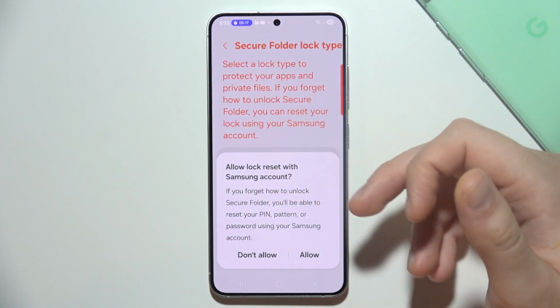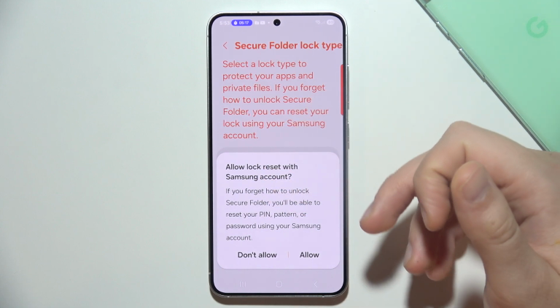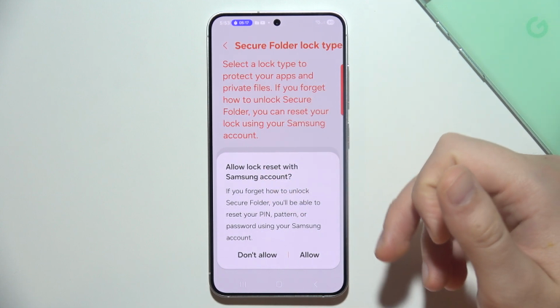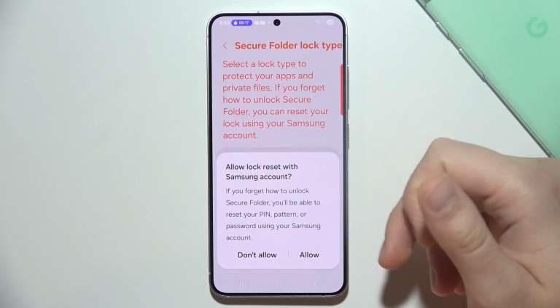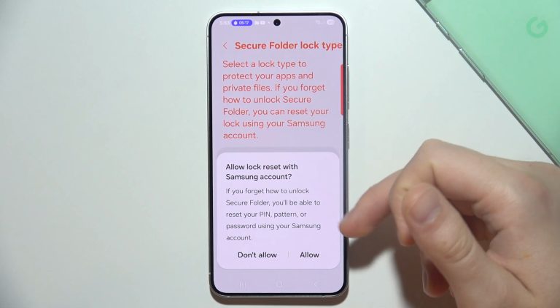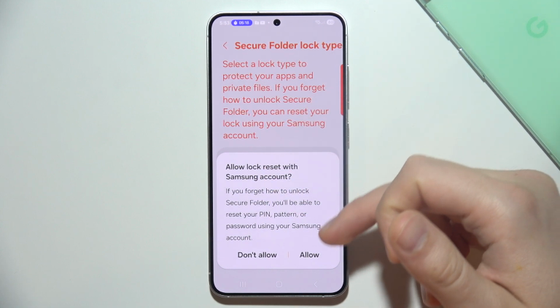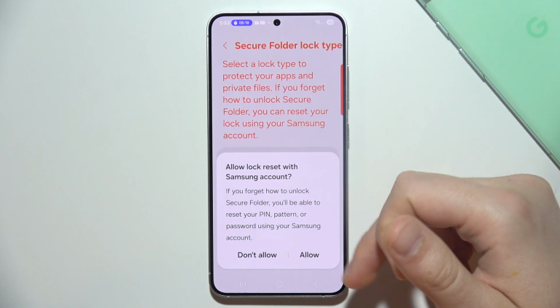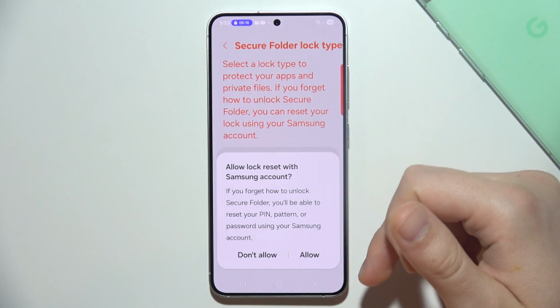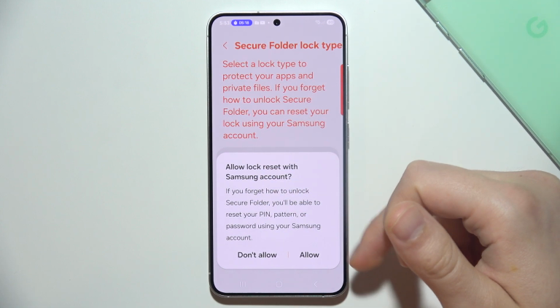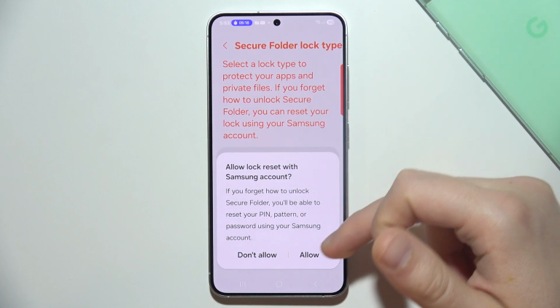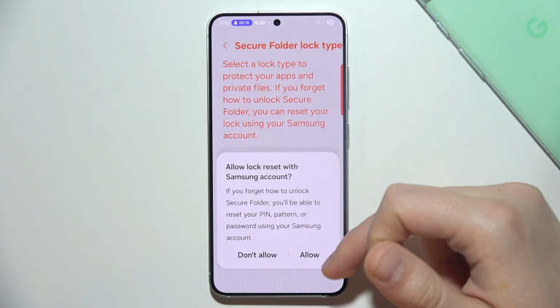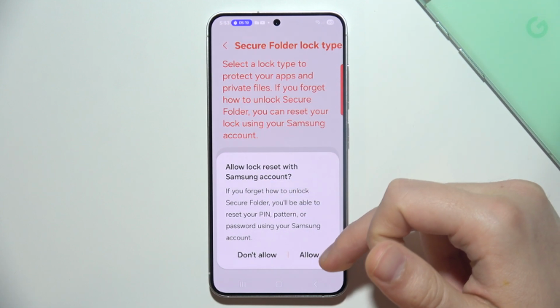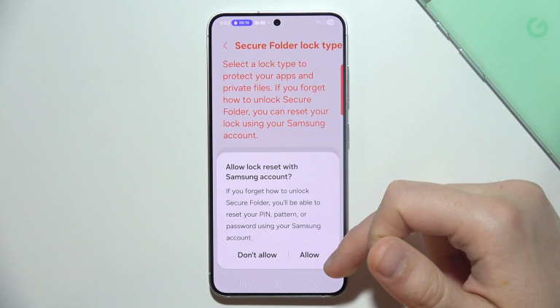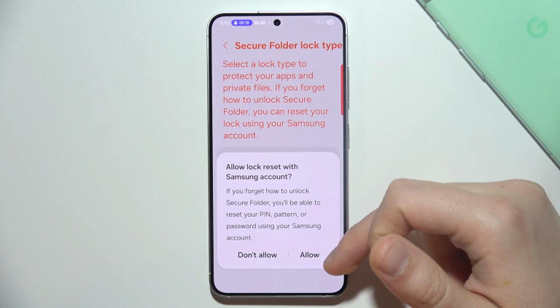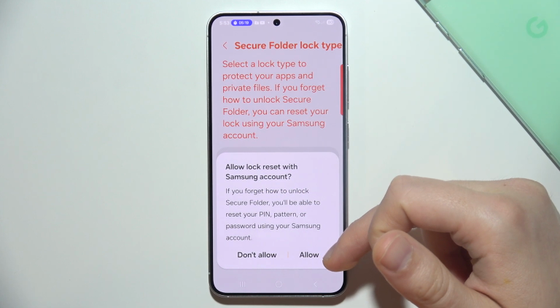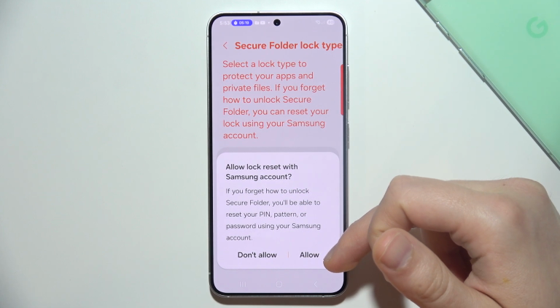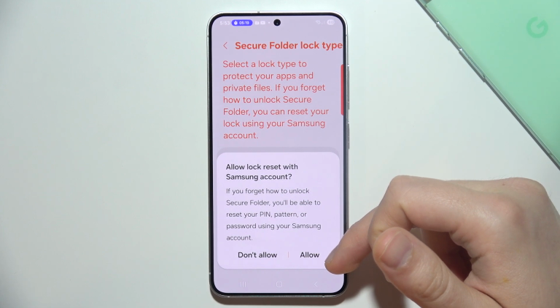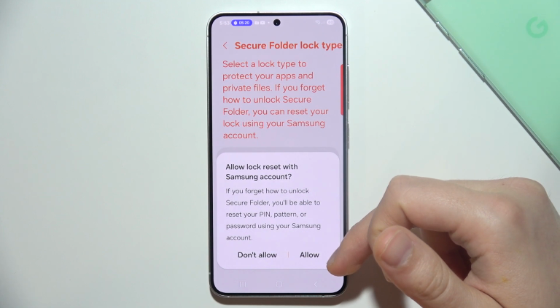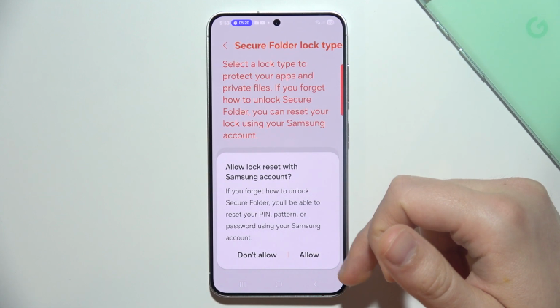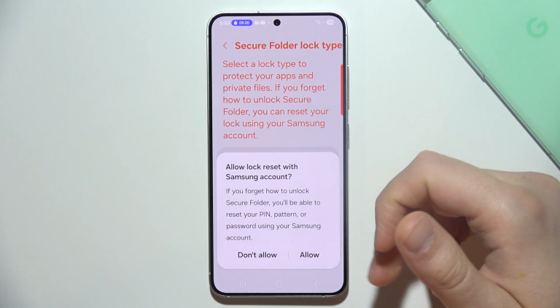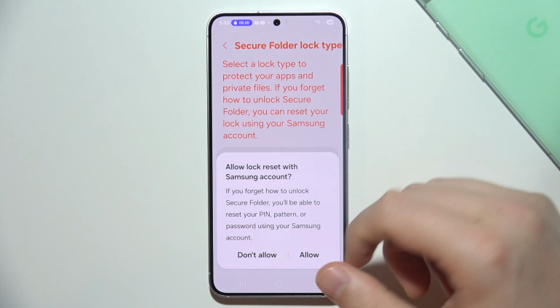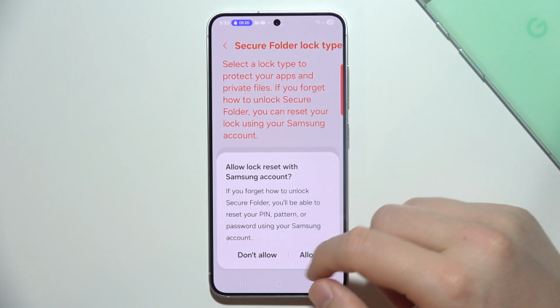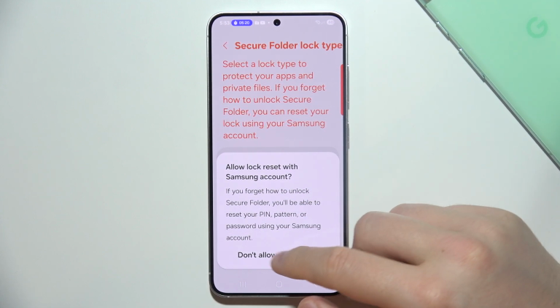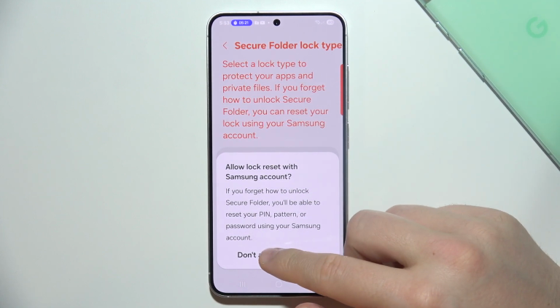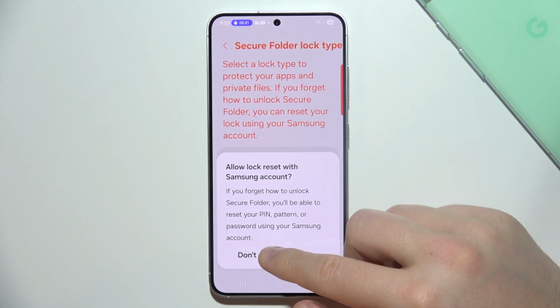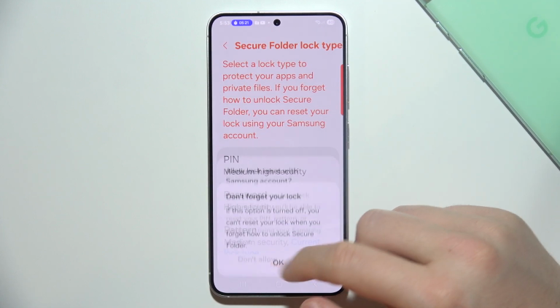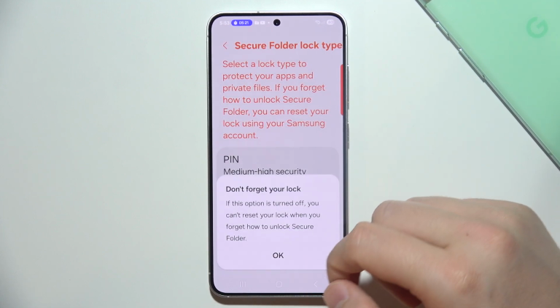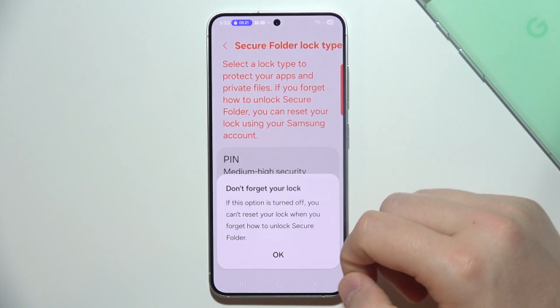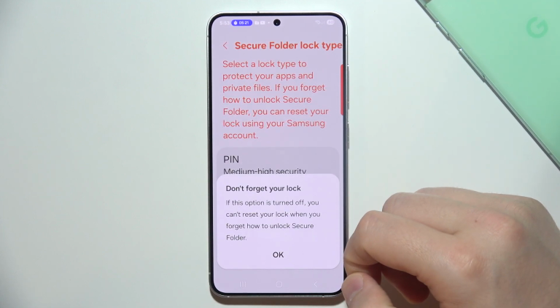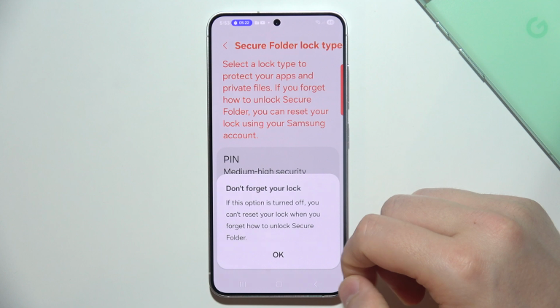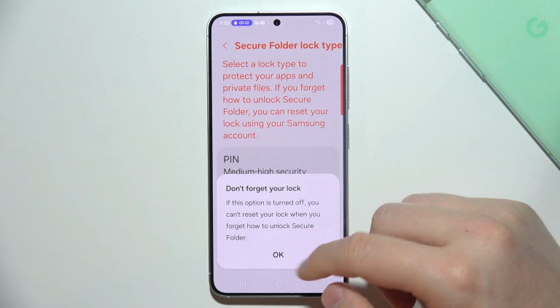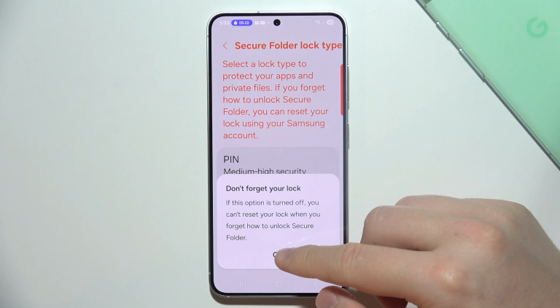You can also allow a lock reset with a Samsung account, so if you forgot your screen lock you can reset the folder using your Samsung account. In my case, I don't want to do this.